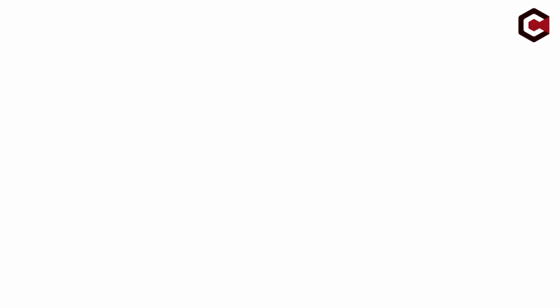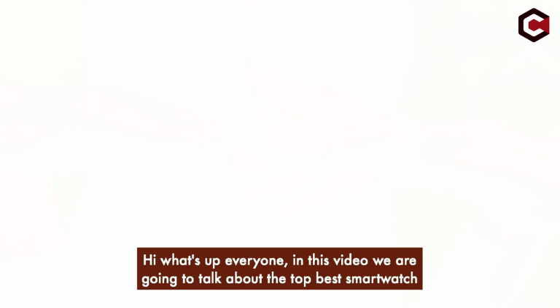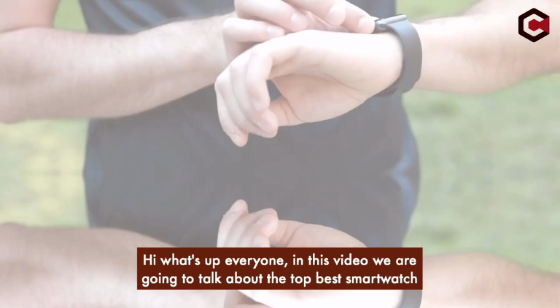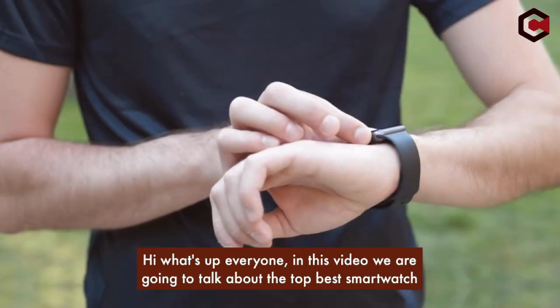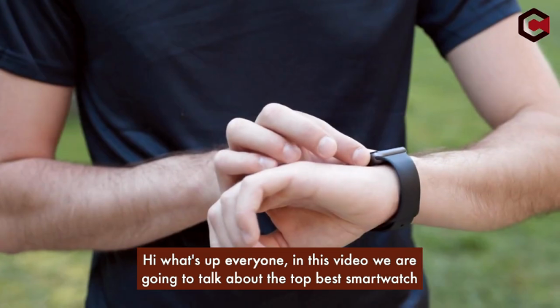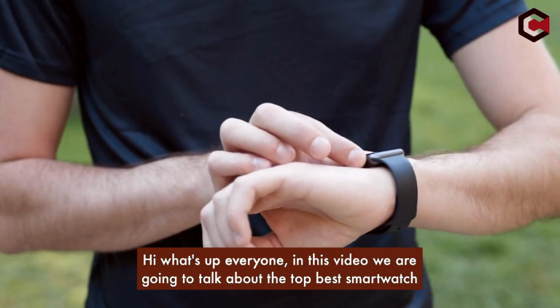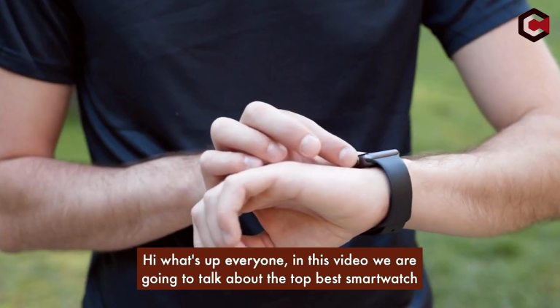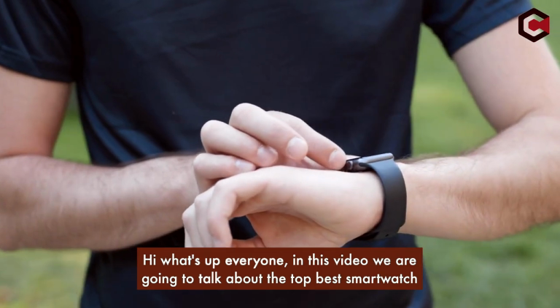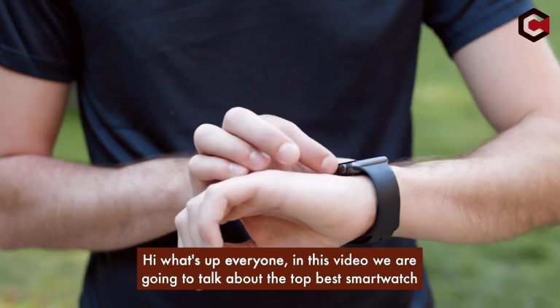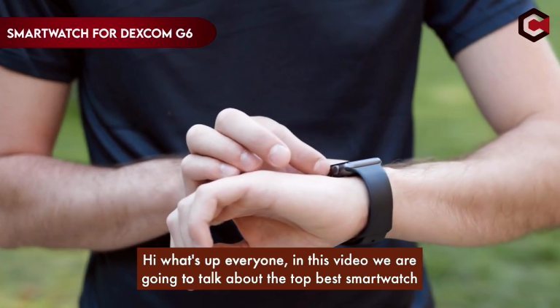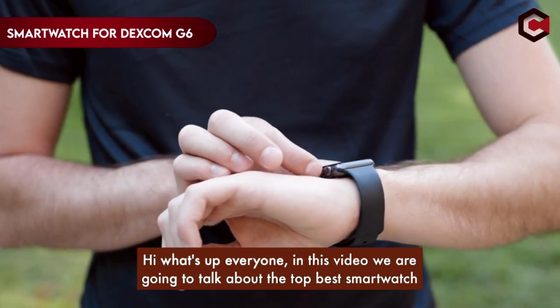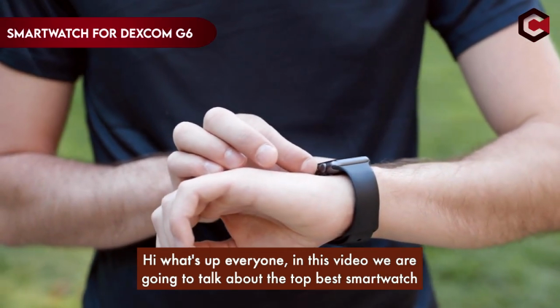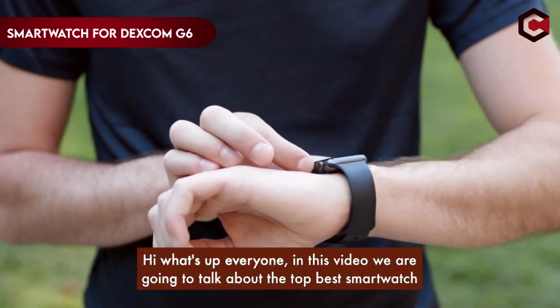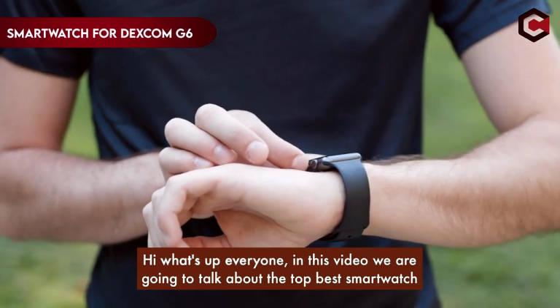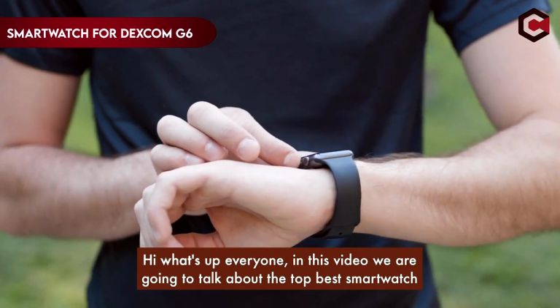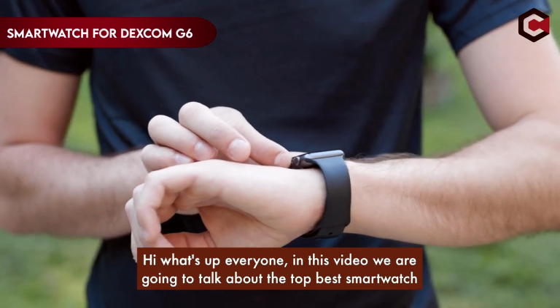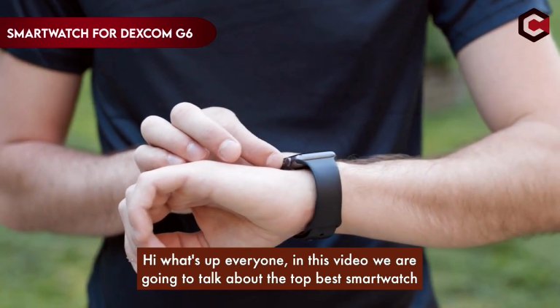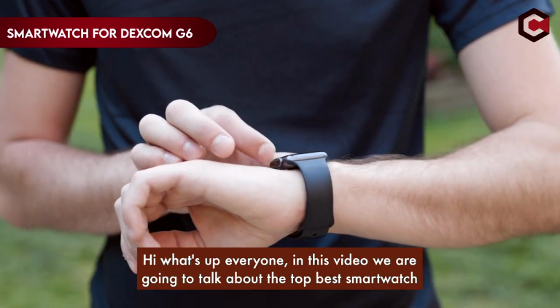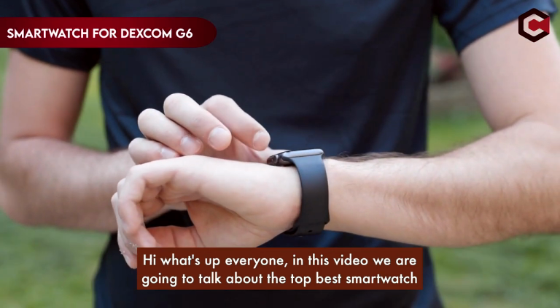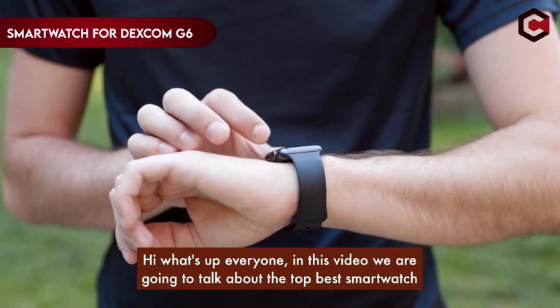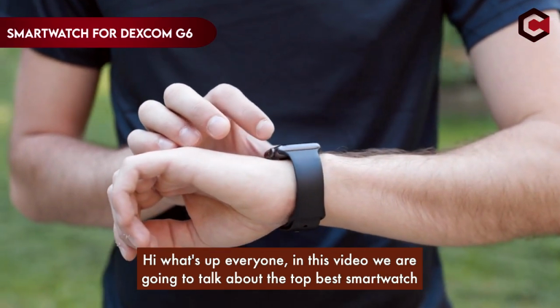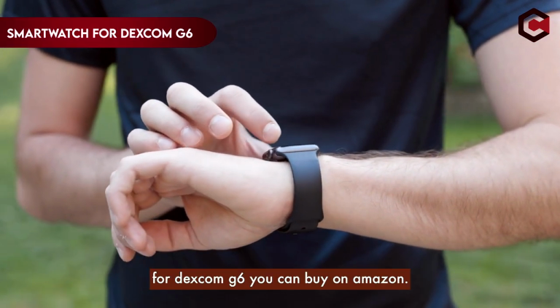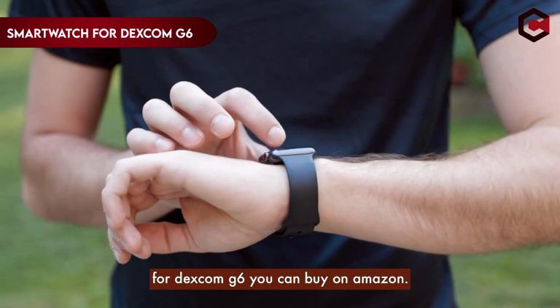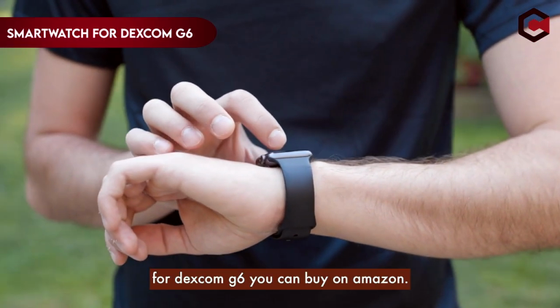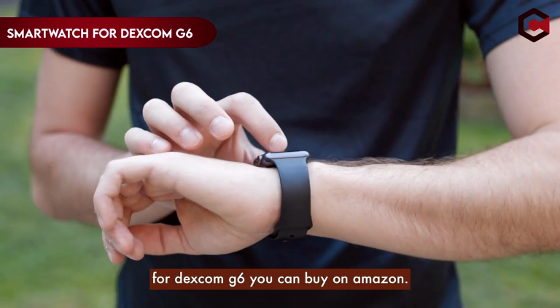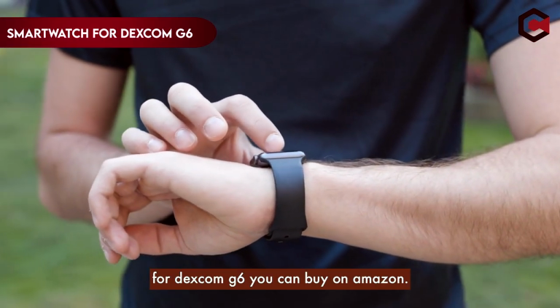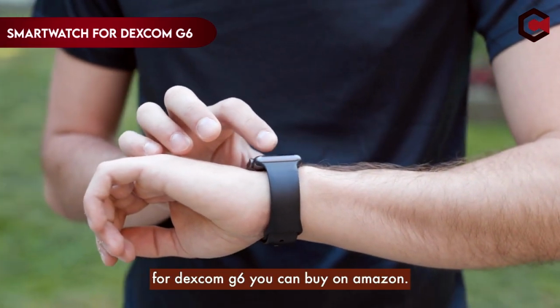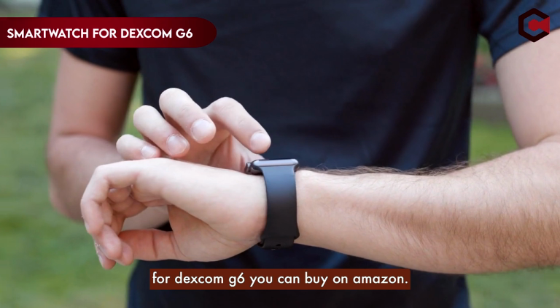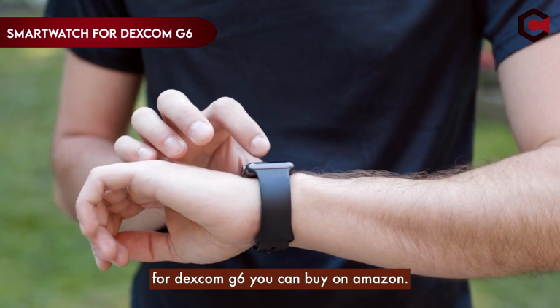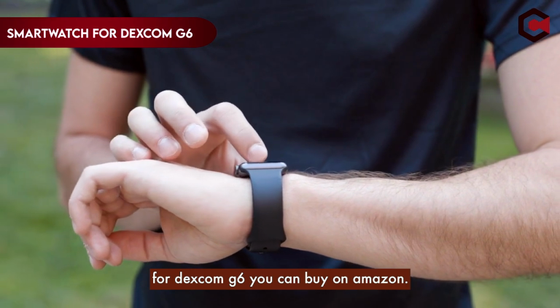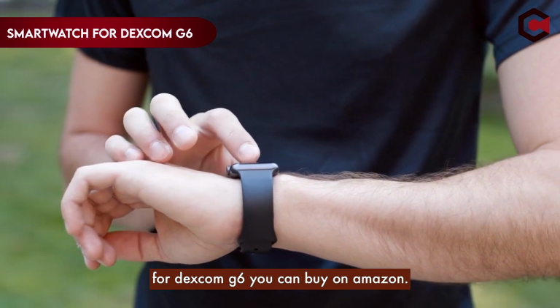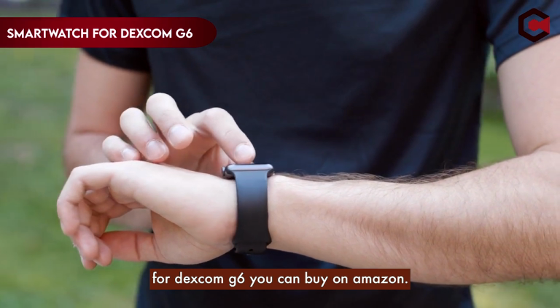Hi, what's up everyone! In this video we are going to talk about the top best smartwatches for Dexcom G6 you can buy on Amazon.